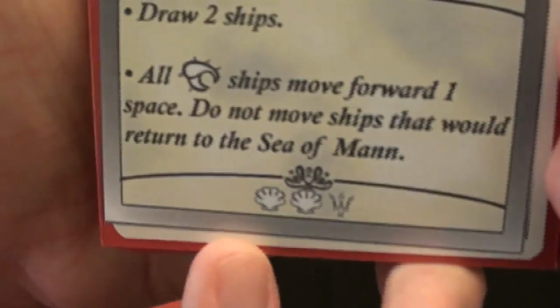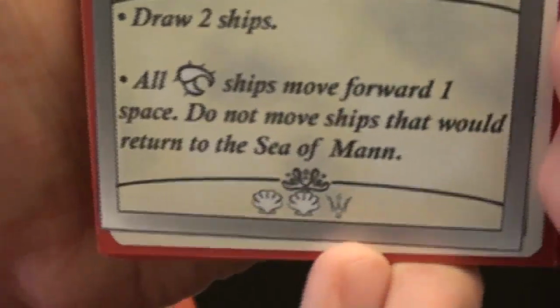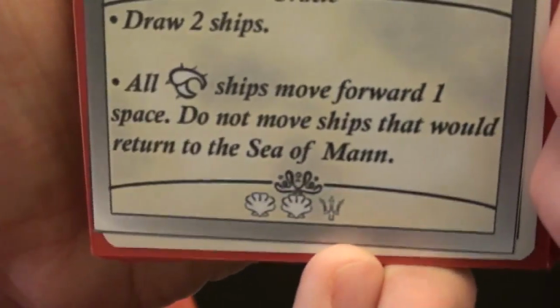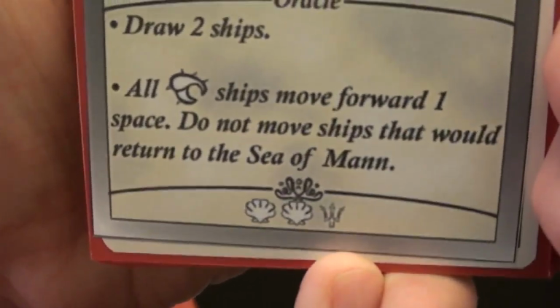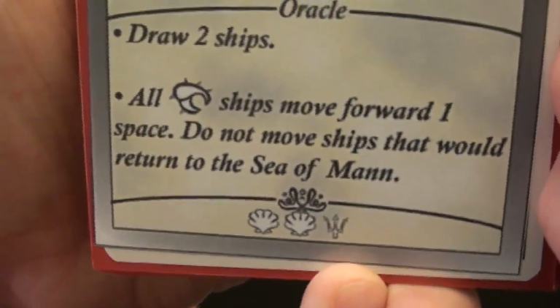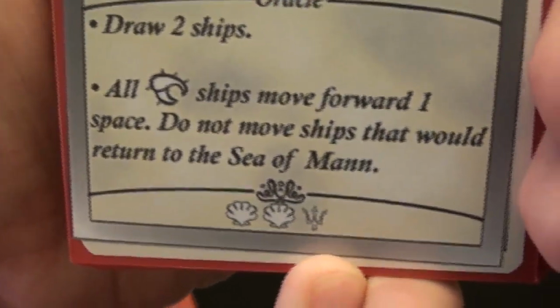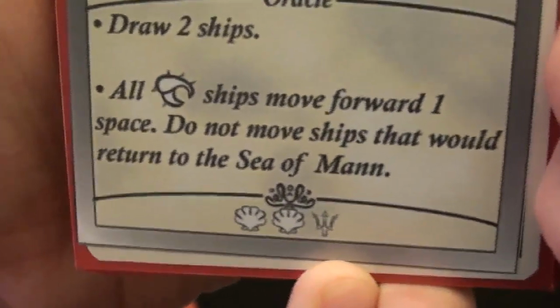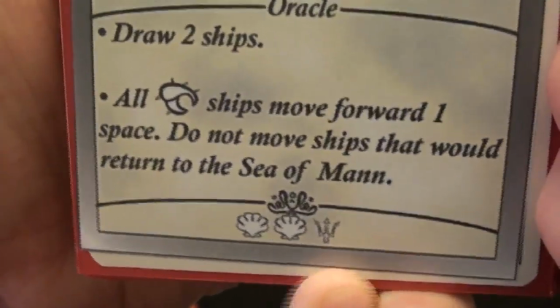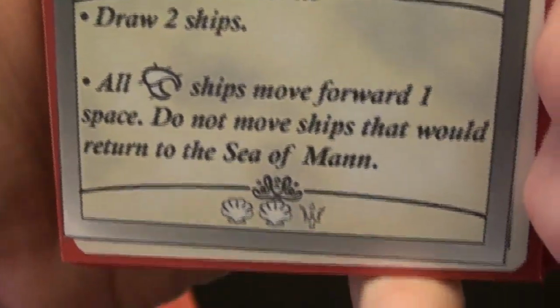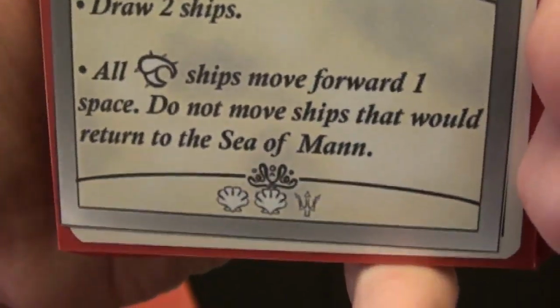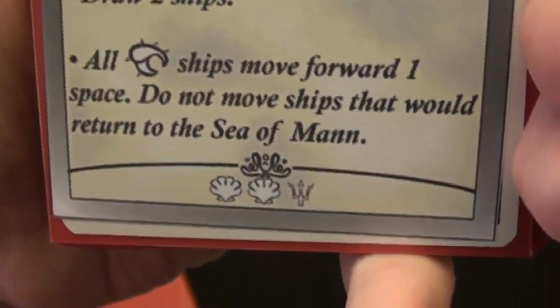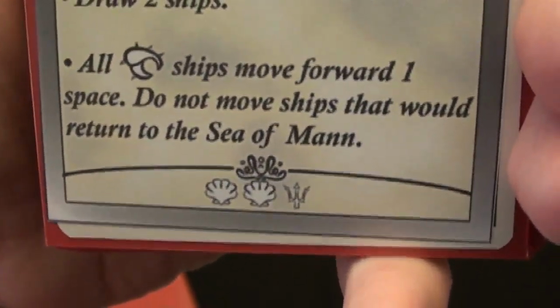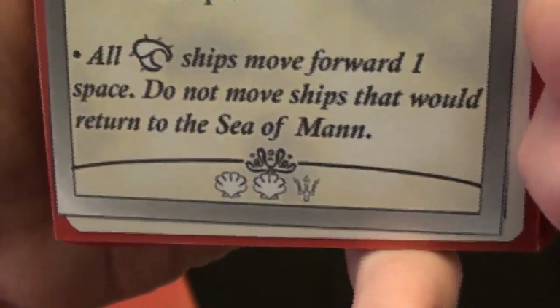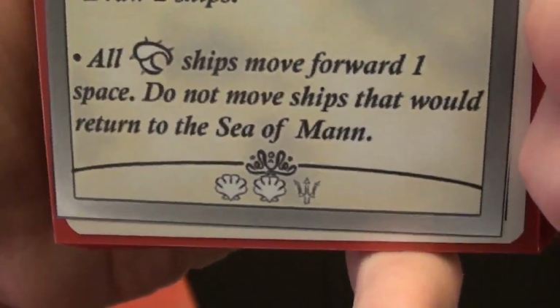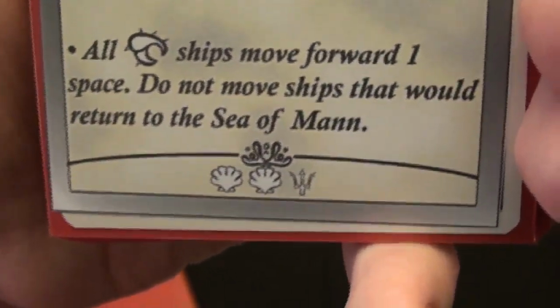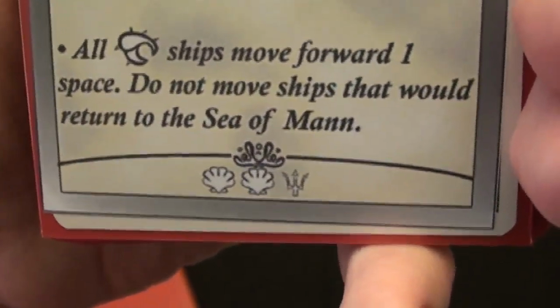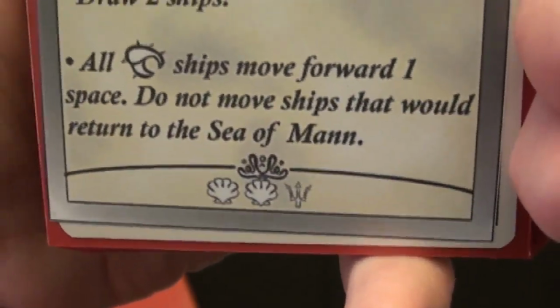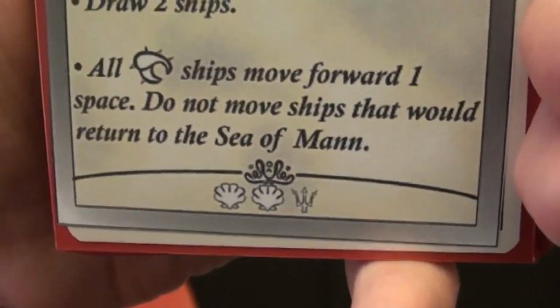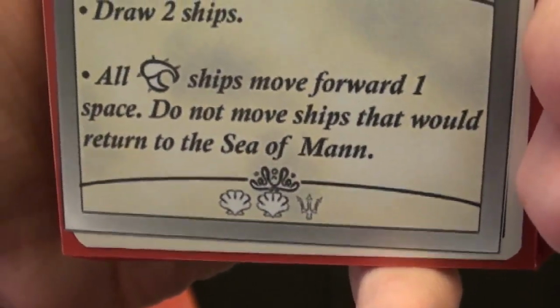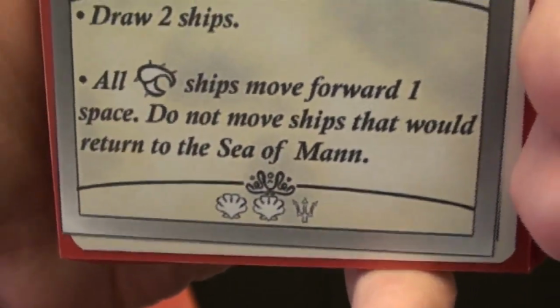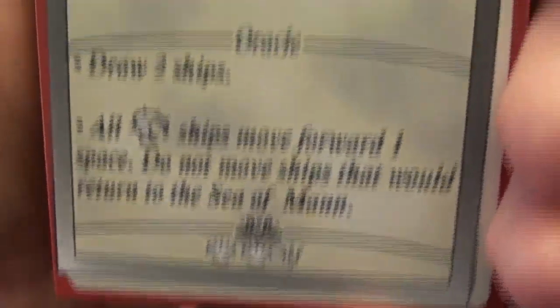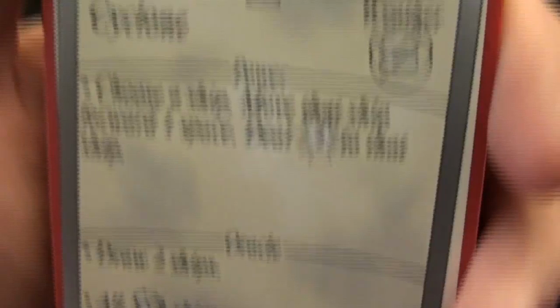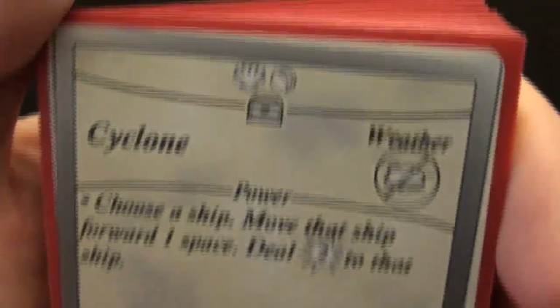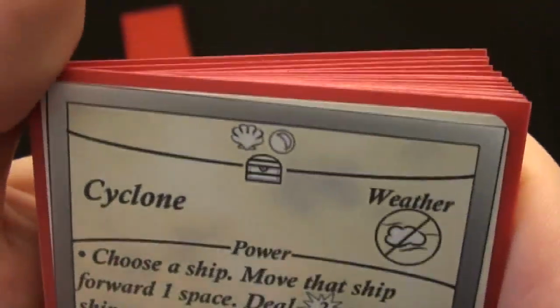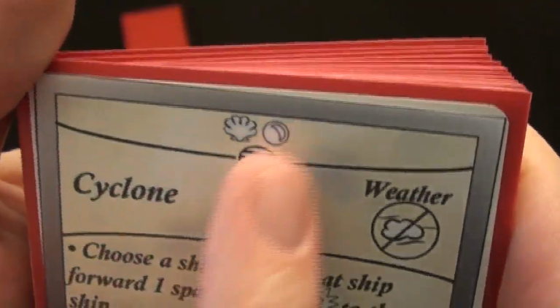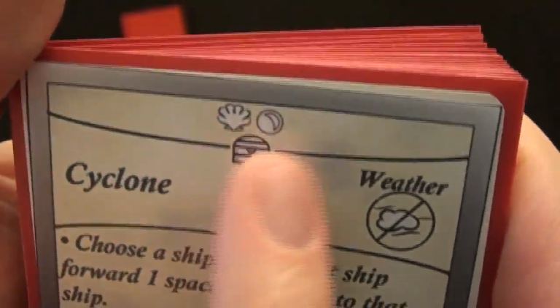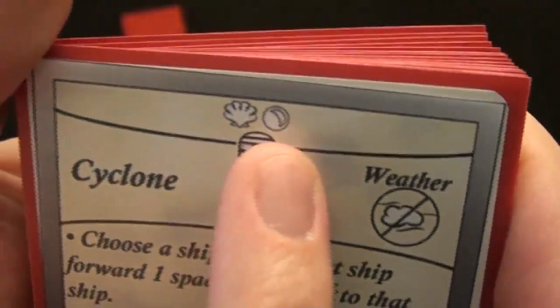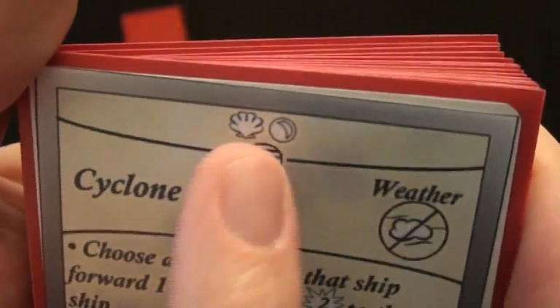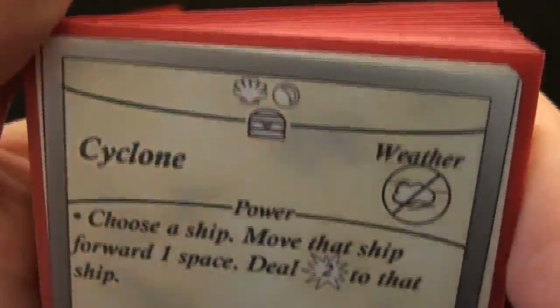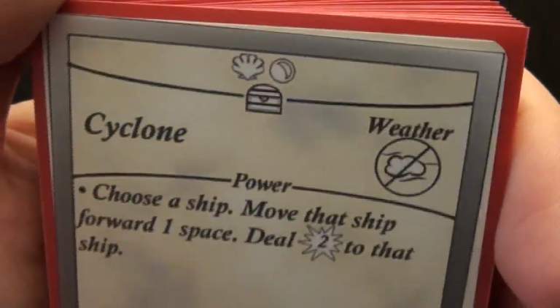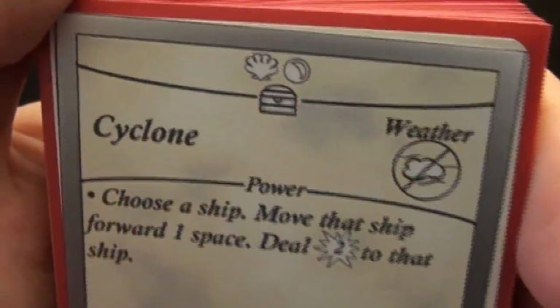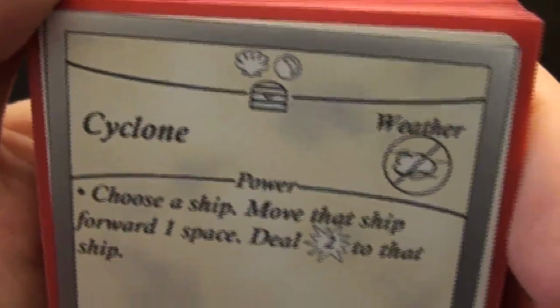There at the bottom there is a cost section. That was a starting card so it has no cost, but other cards do have a cost. In this case you would need to pay two shells and a trident, and those symbols would come from other cards' treasures.